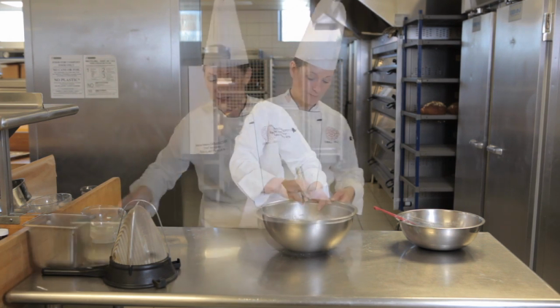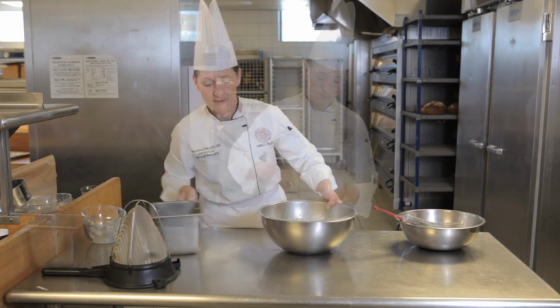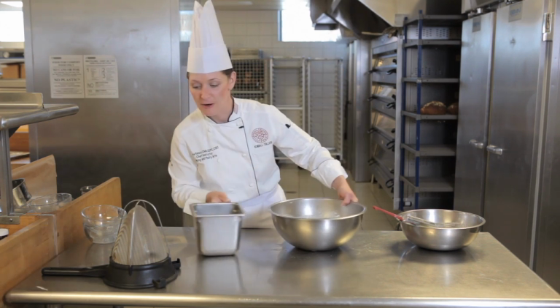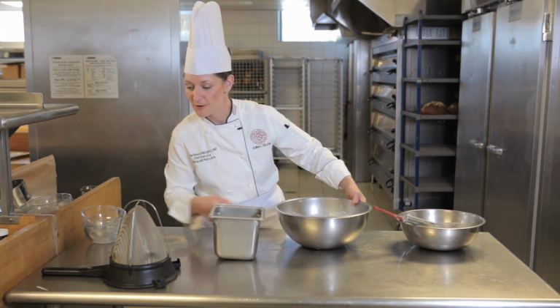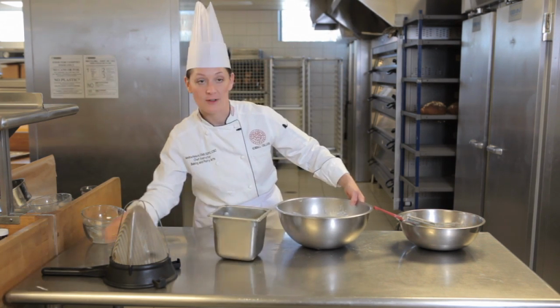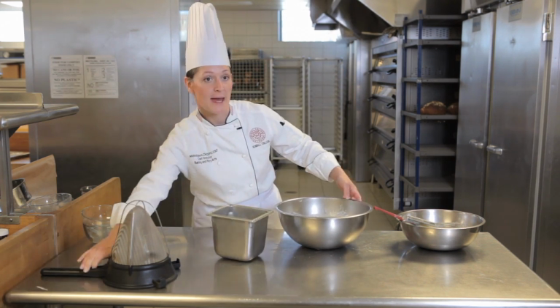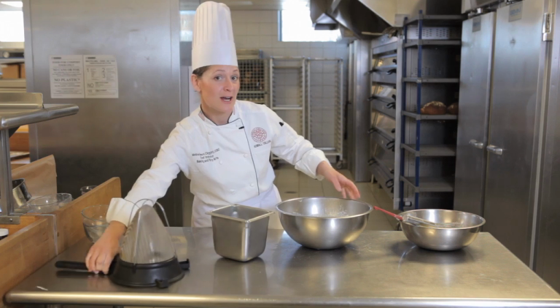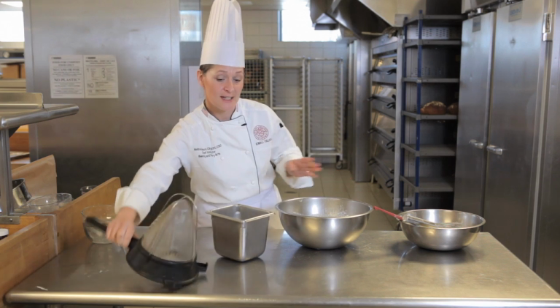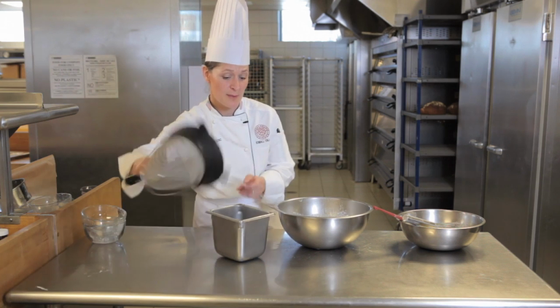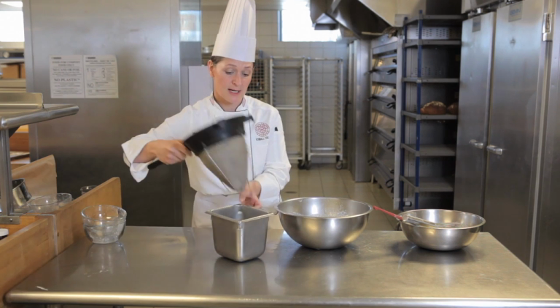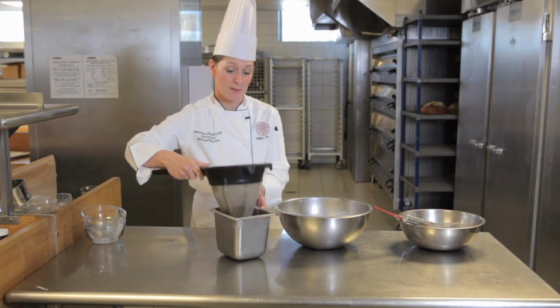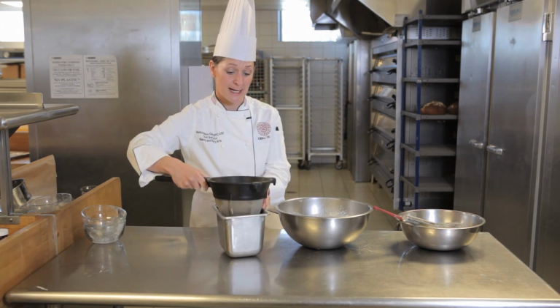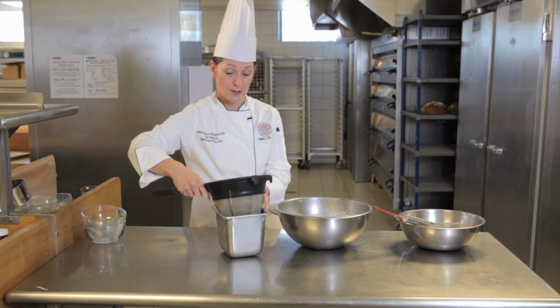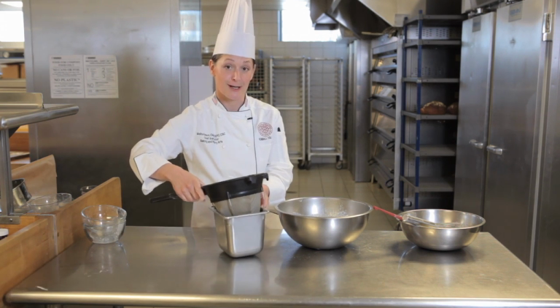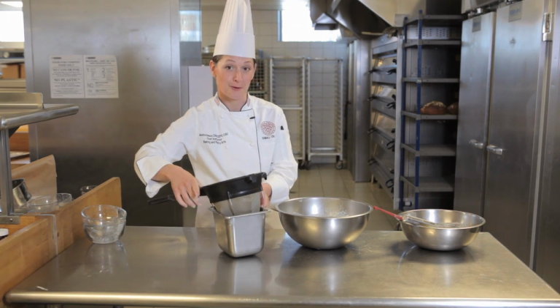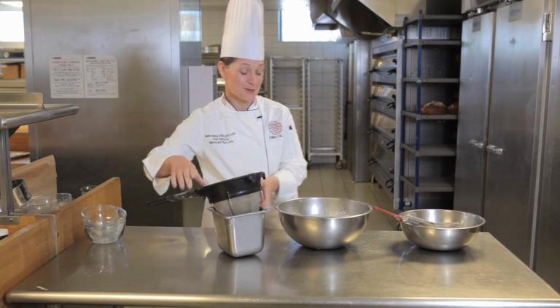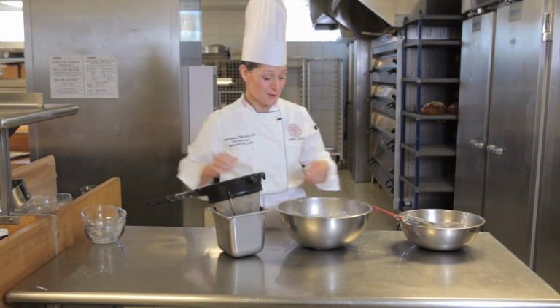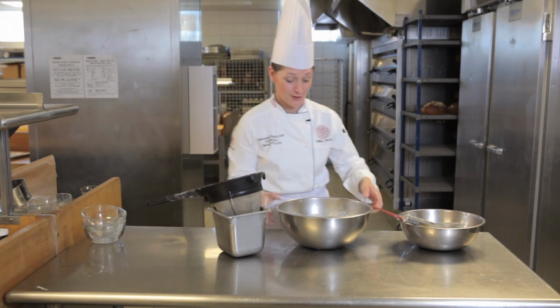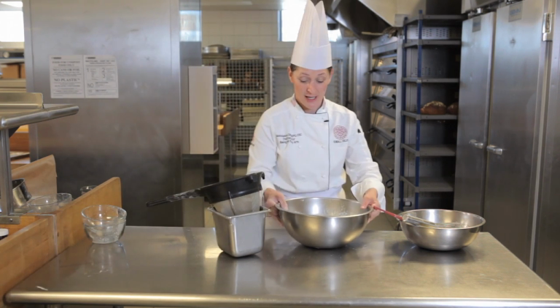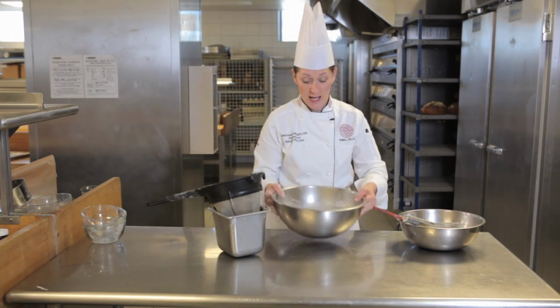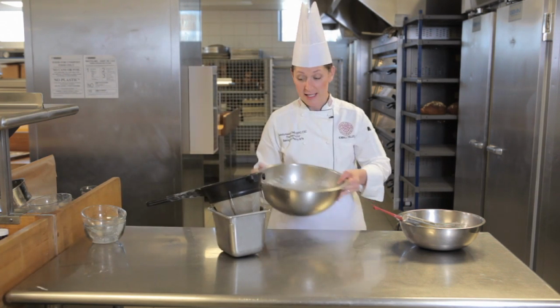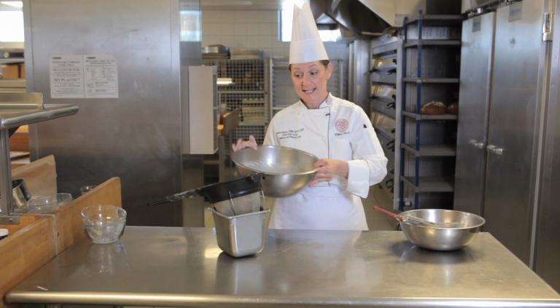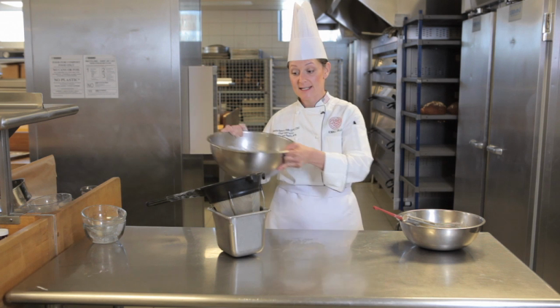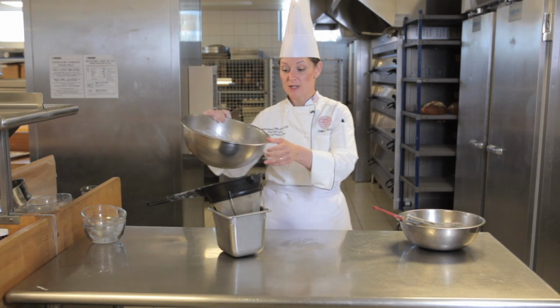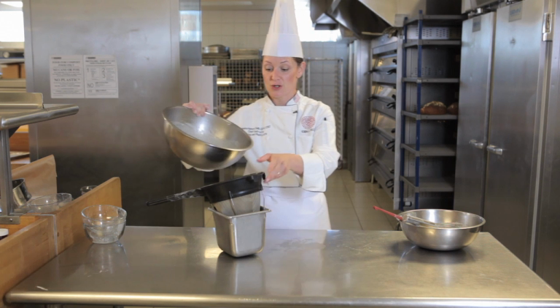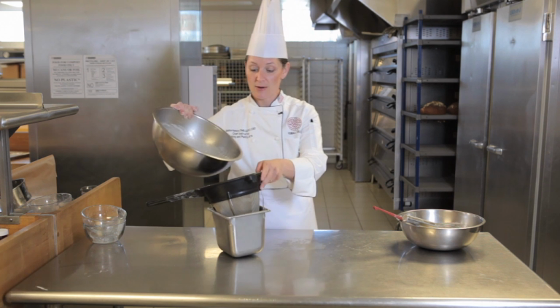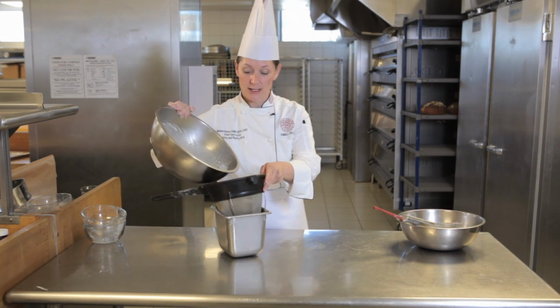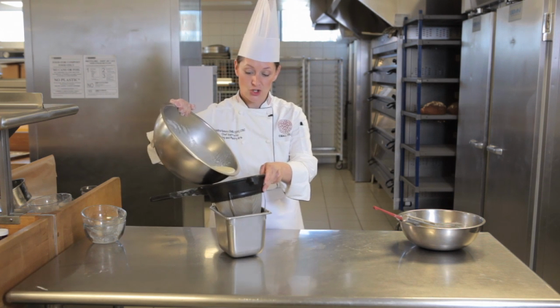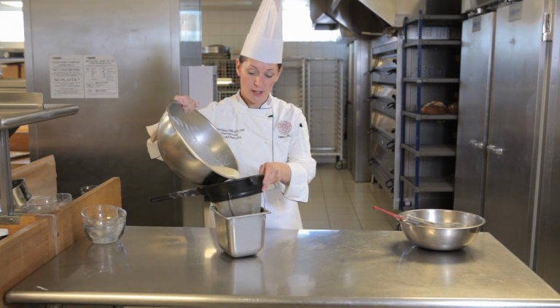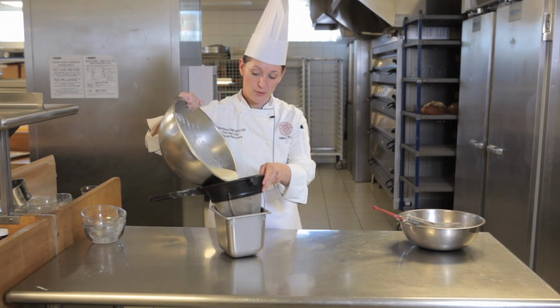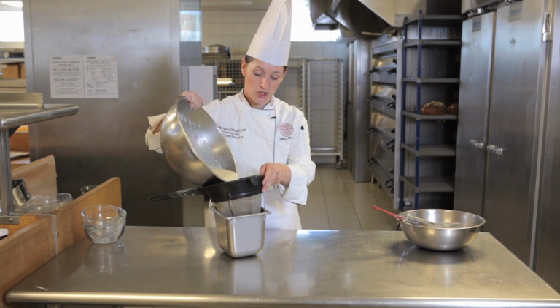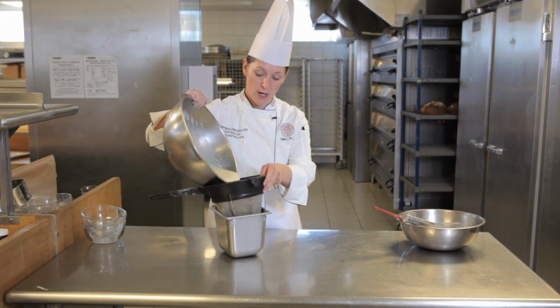It's a very forgiving batter. I can even make it in a blender and it works beautifully. I'm going to take this mixture now and strain it through a chinois.